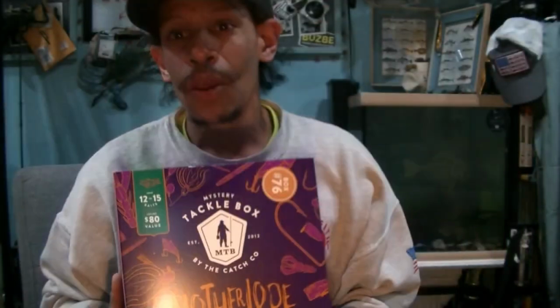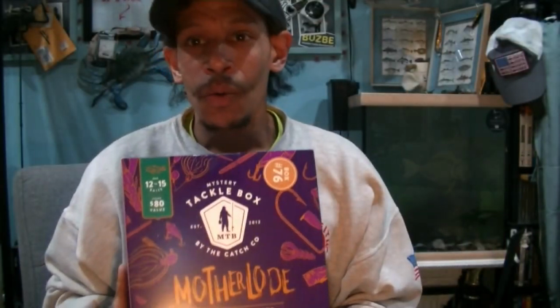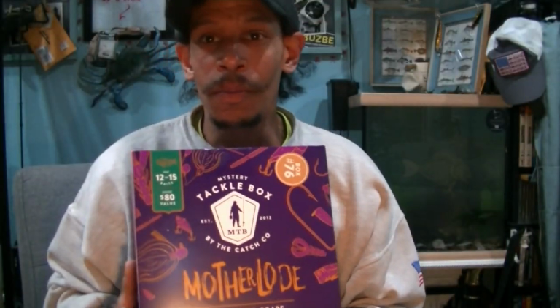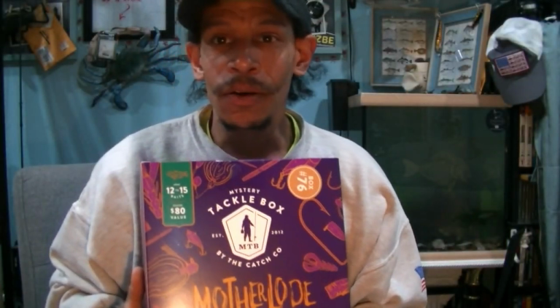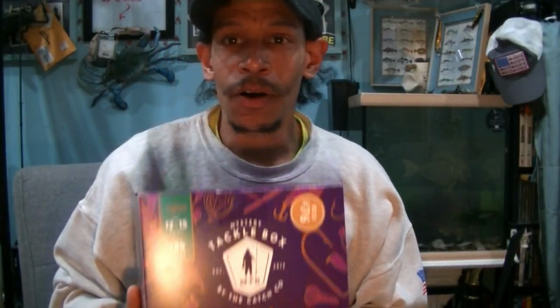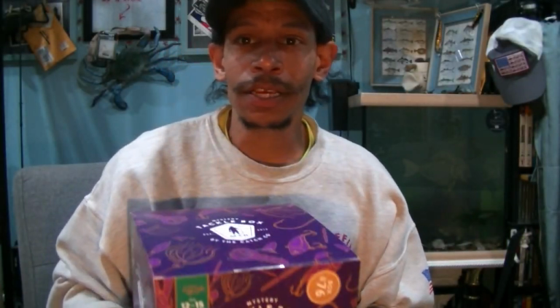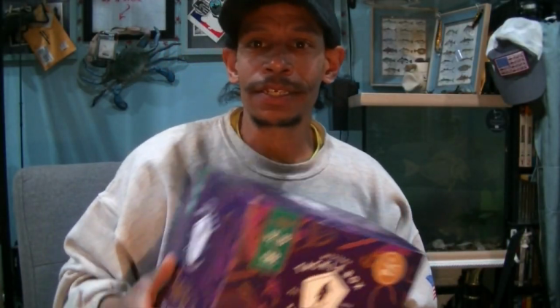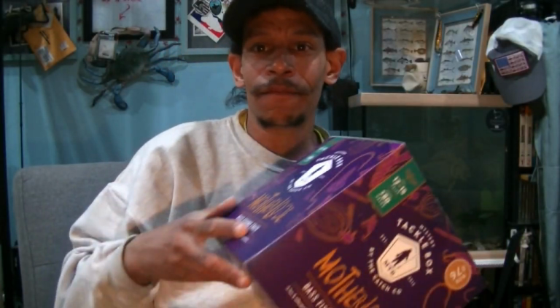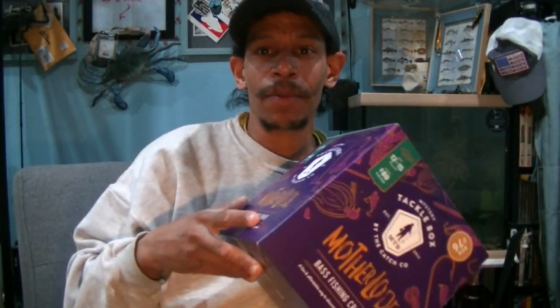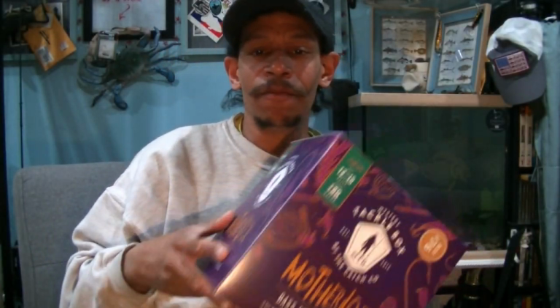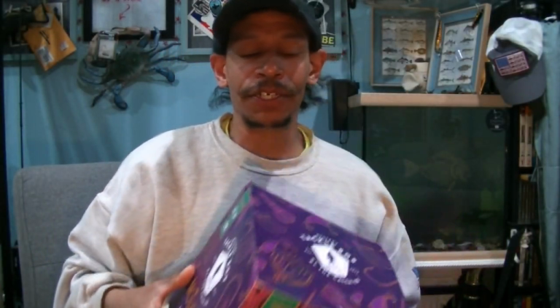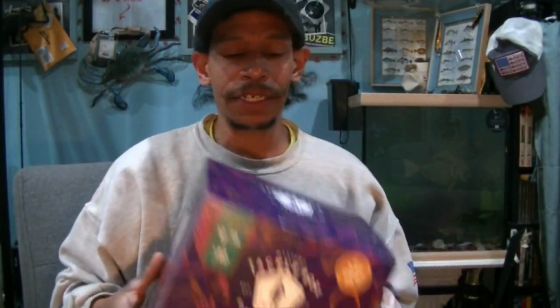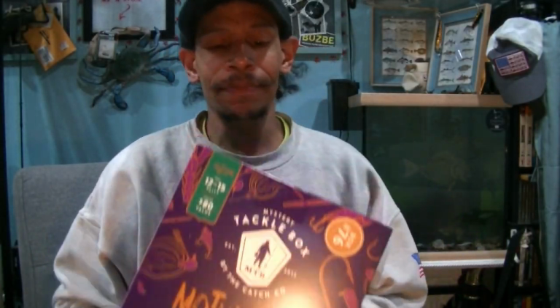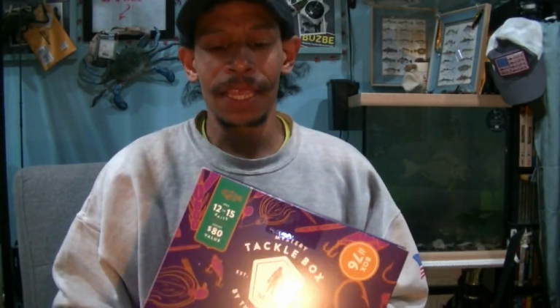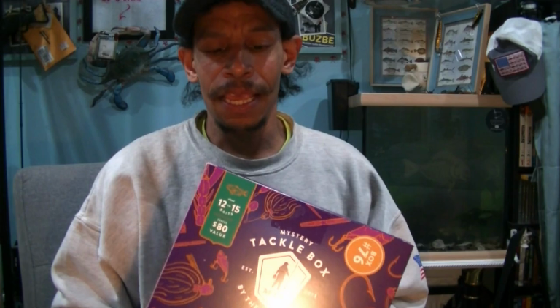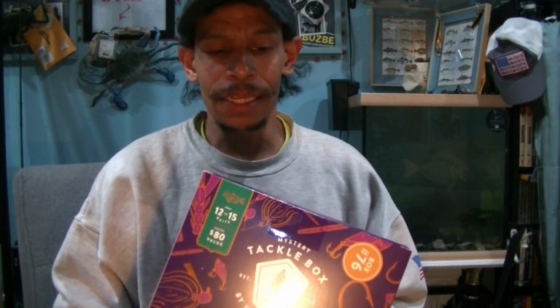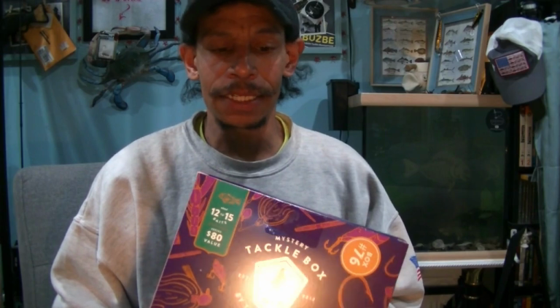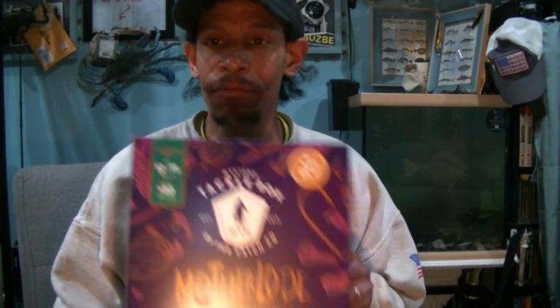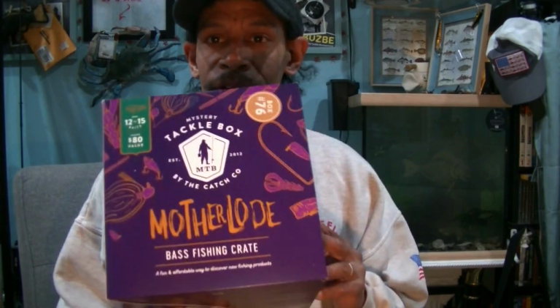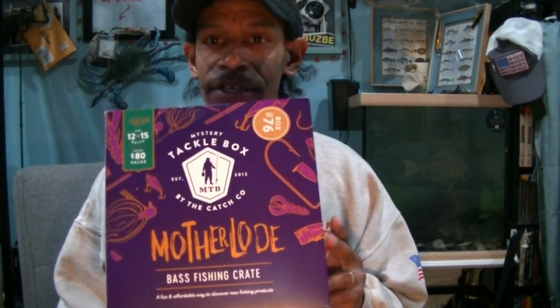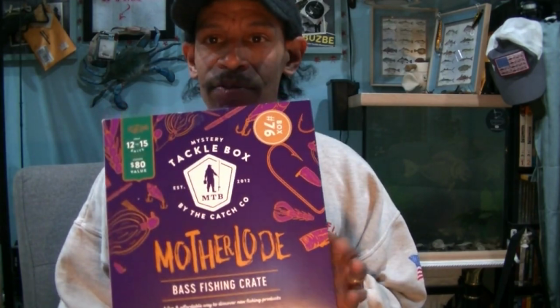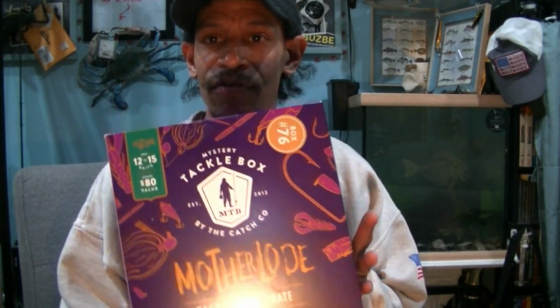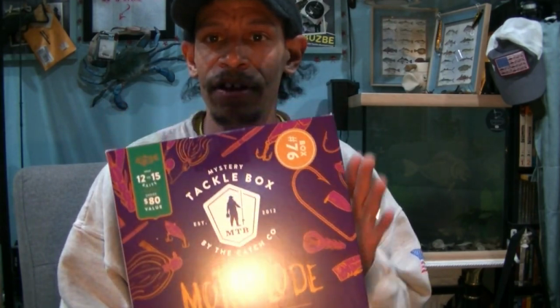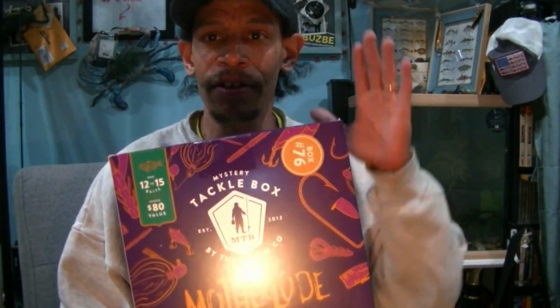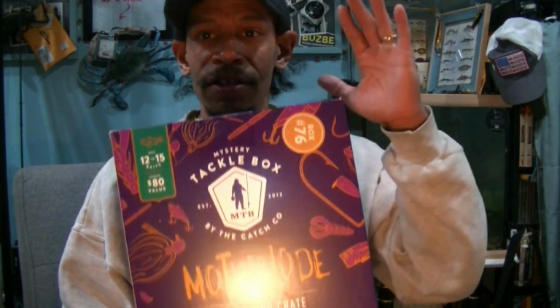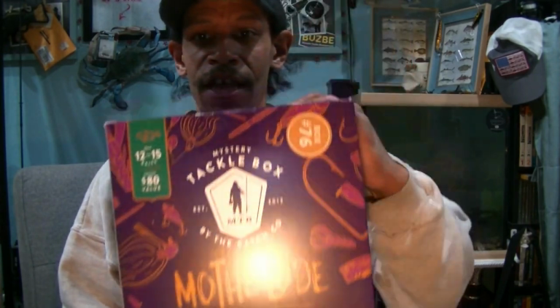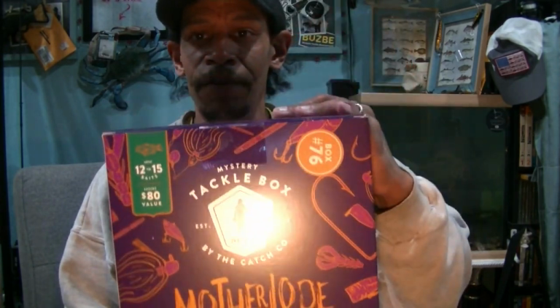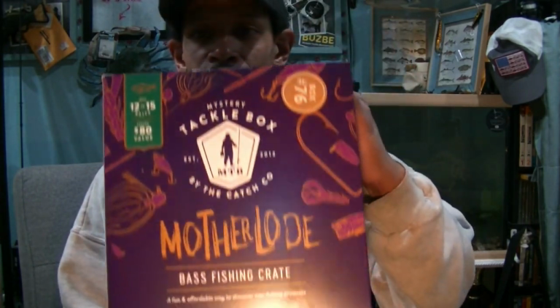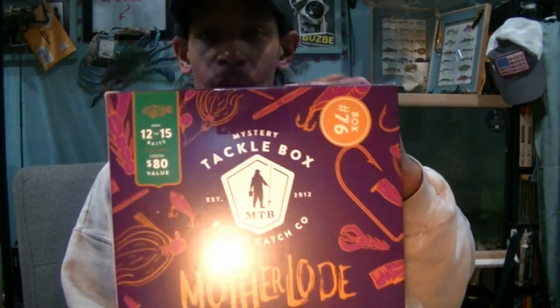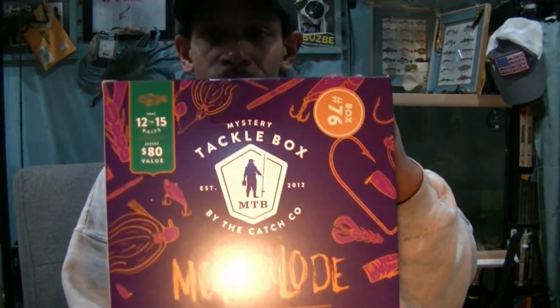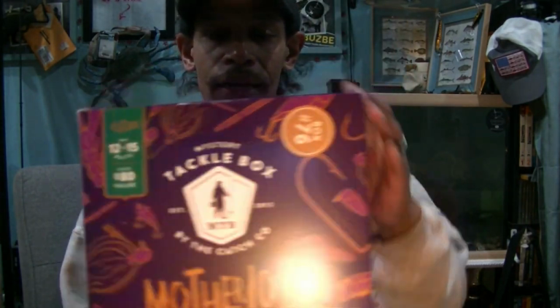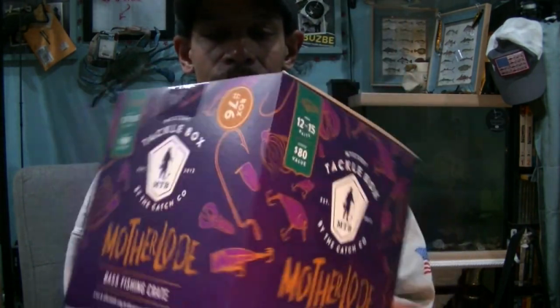Welcome back, Hookaholics. Bow Mouth Fishing. Since everybody seems to be trending on these, I figured, why the heck not?